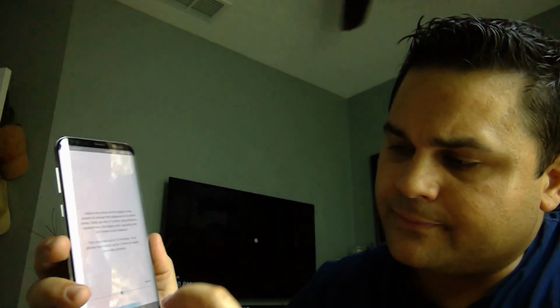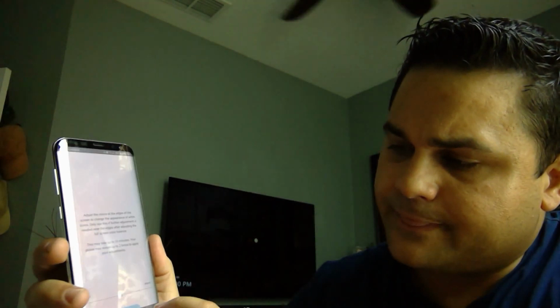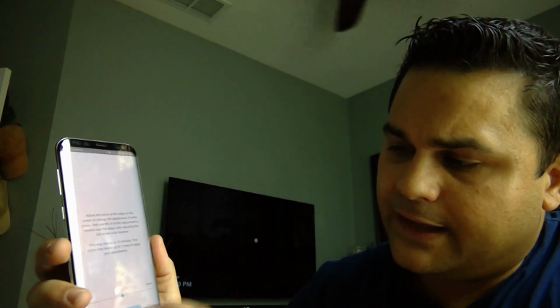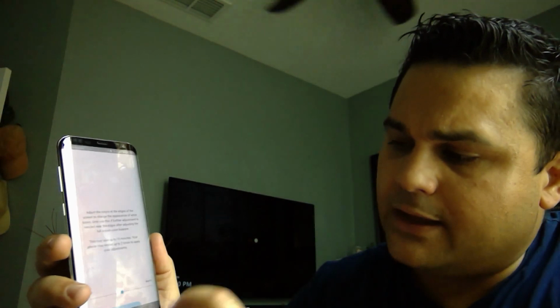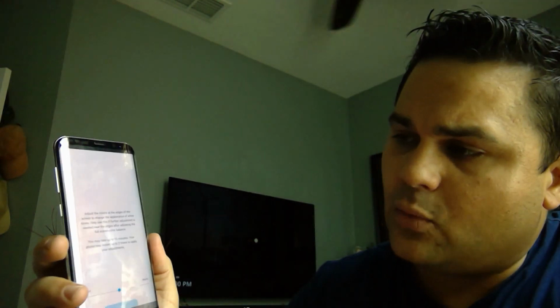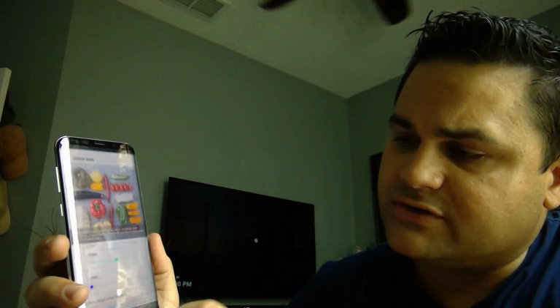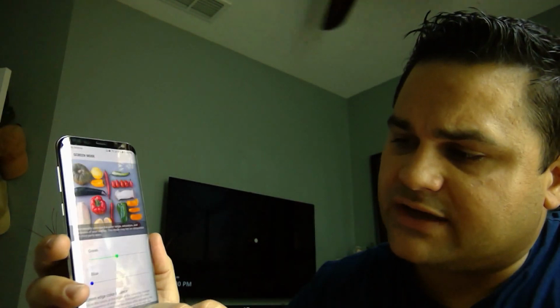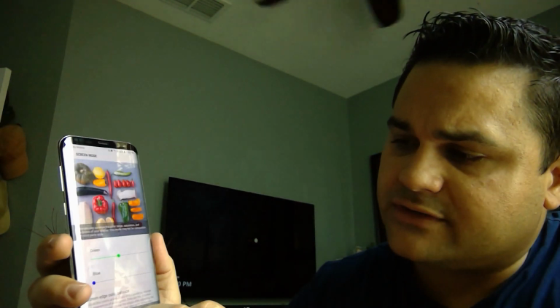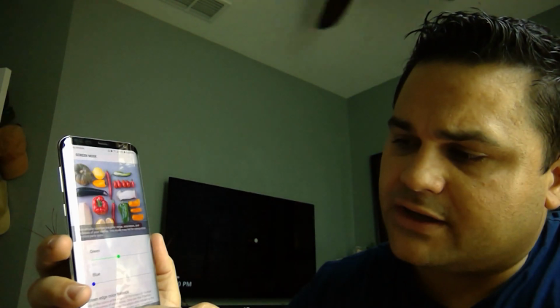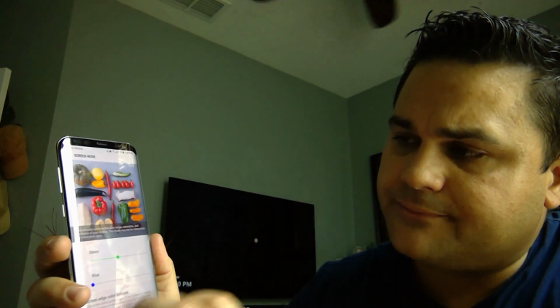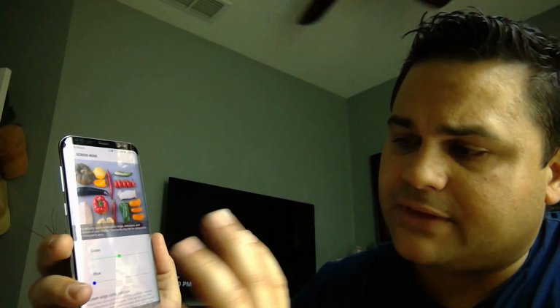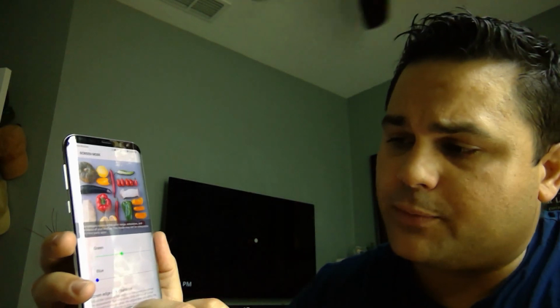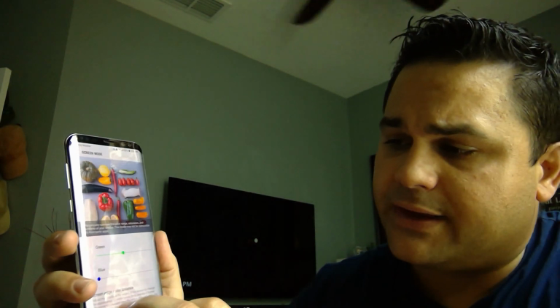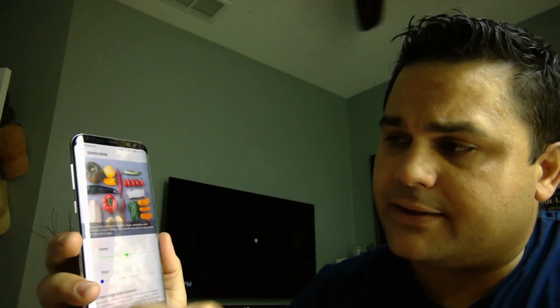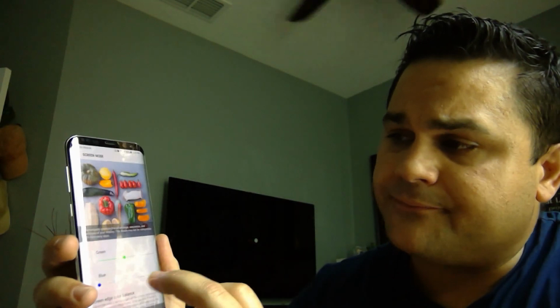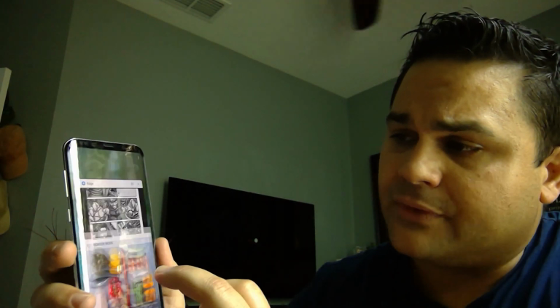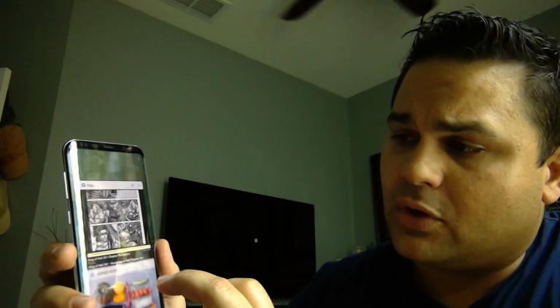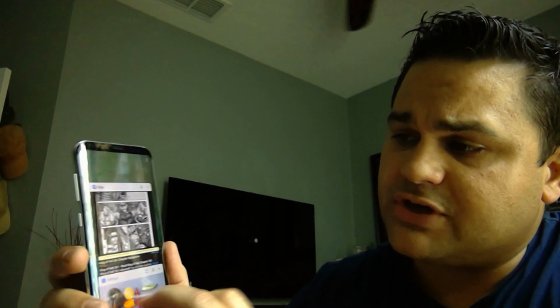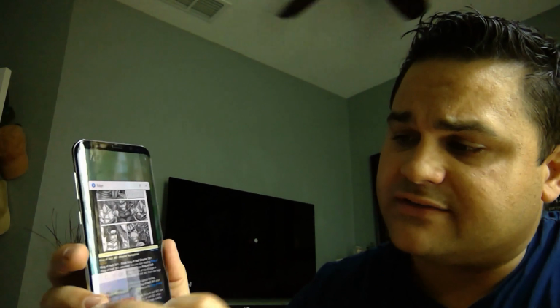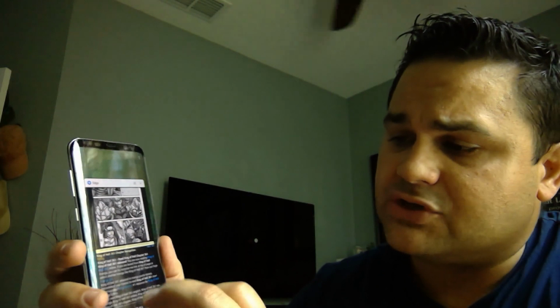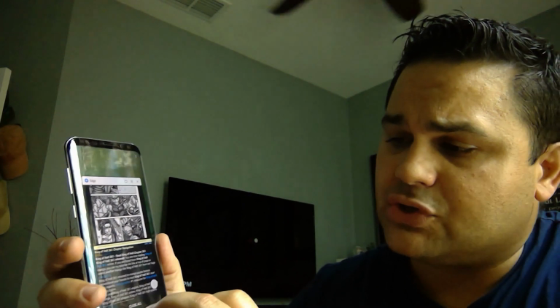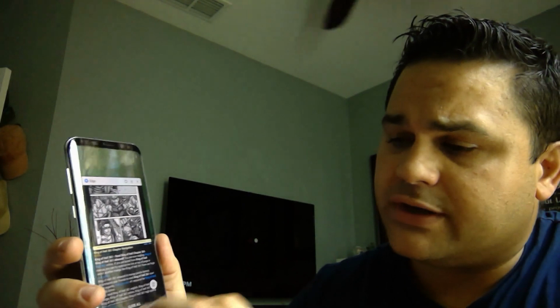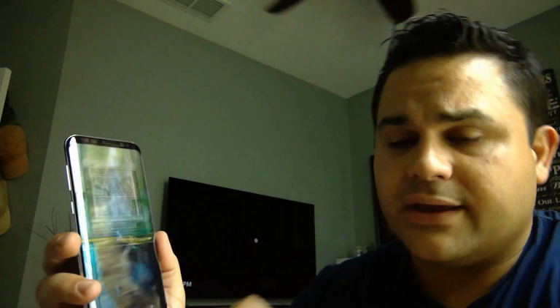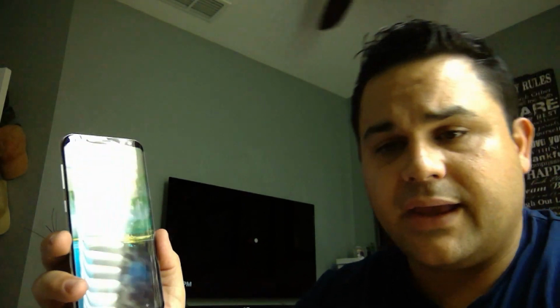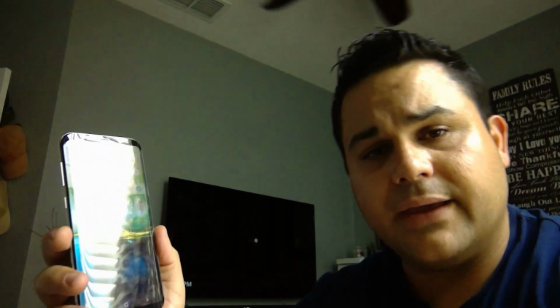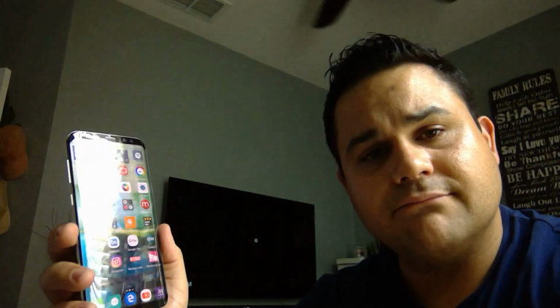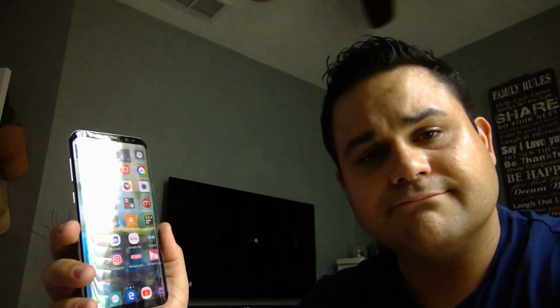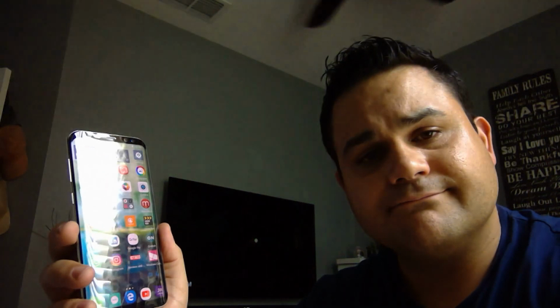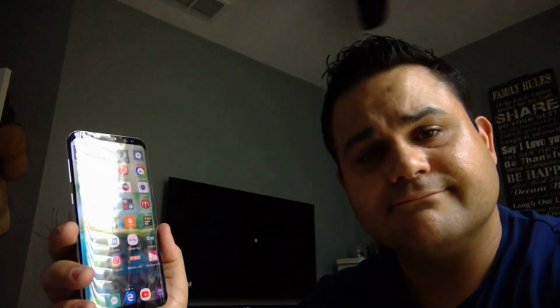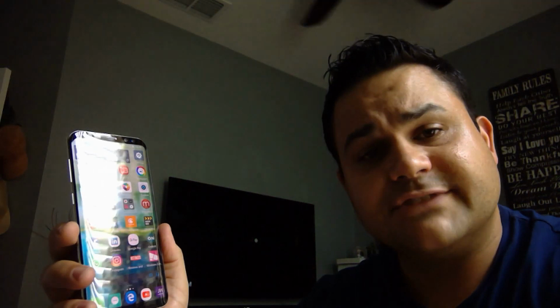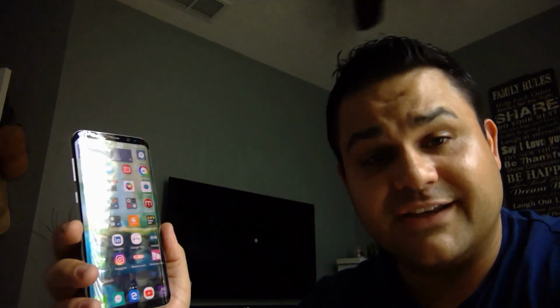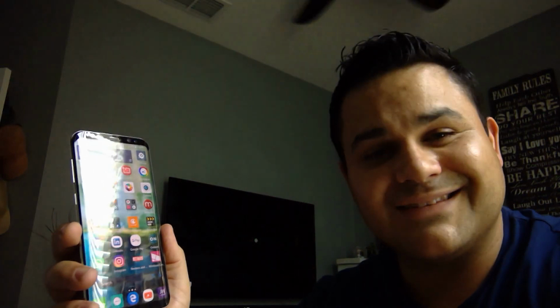And once you guys are done, that will be it. Hope you guys enjoy, and see you next time.